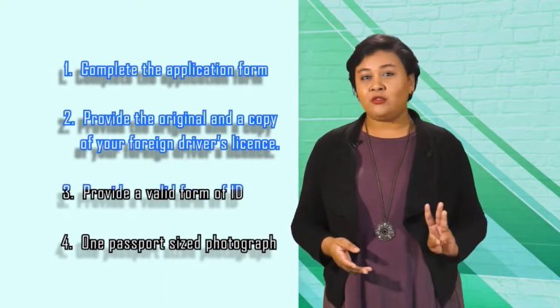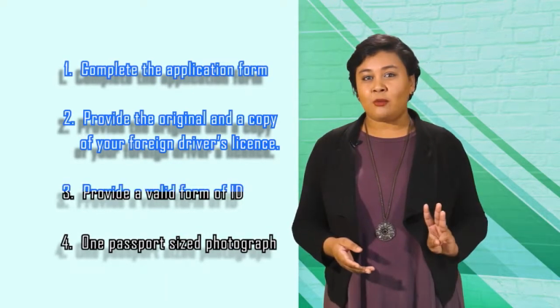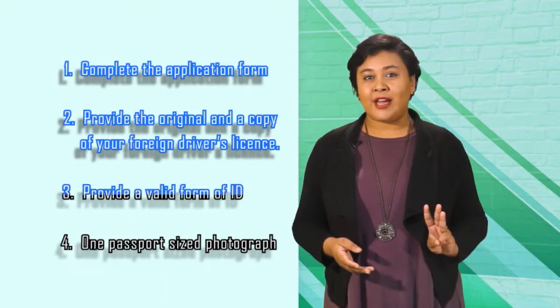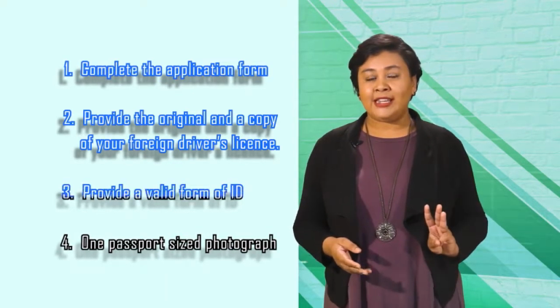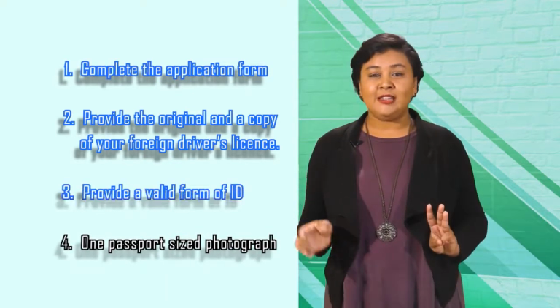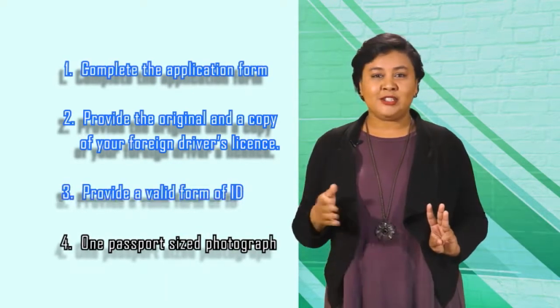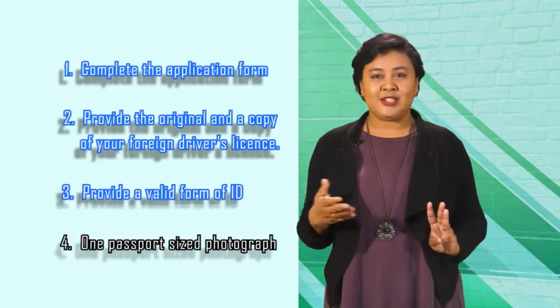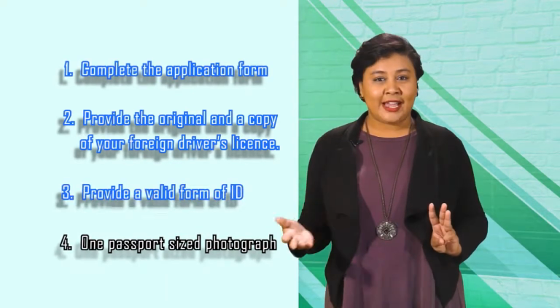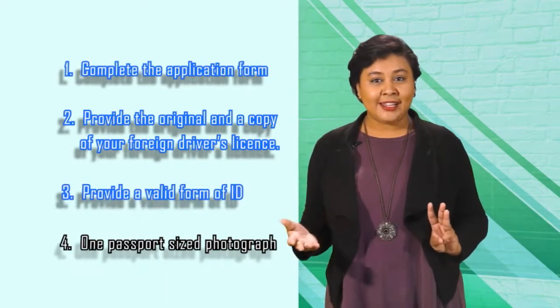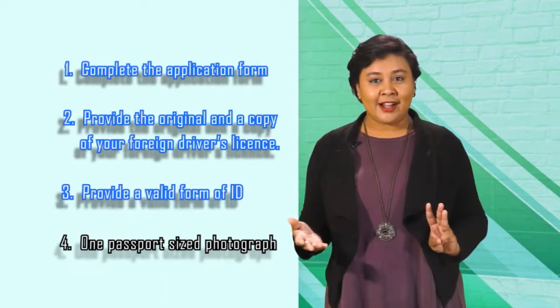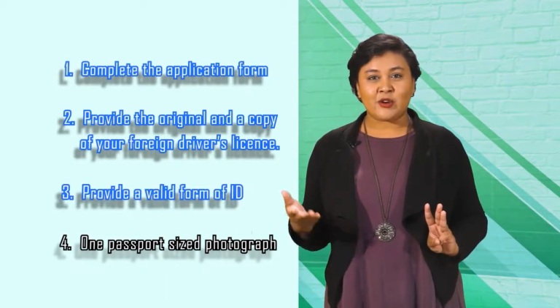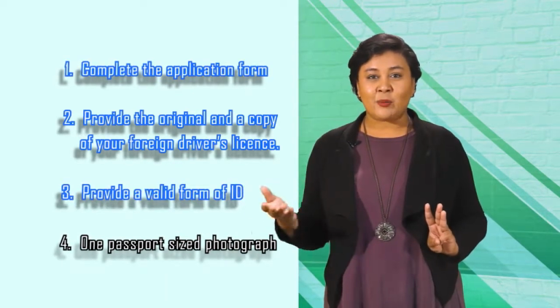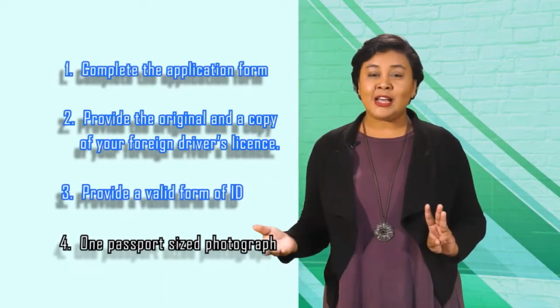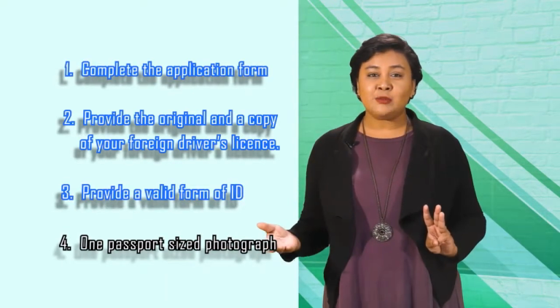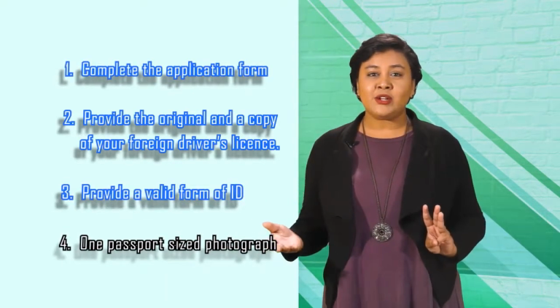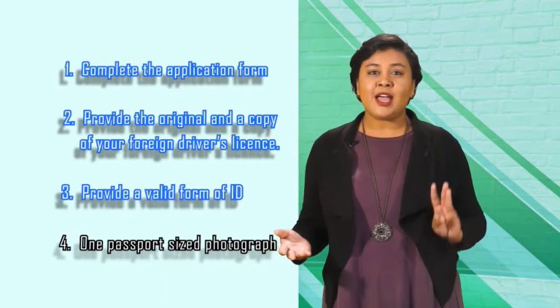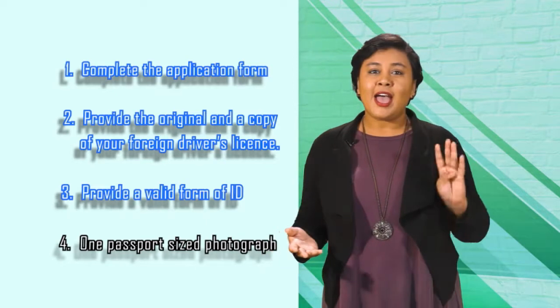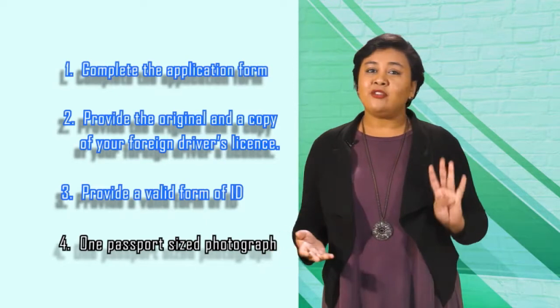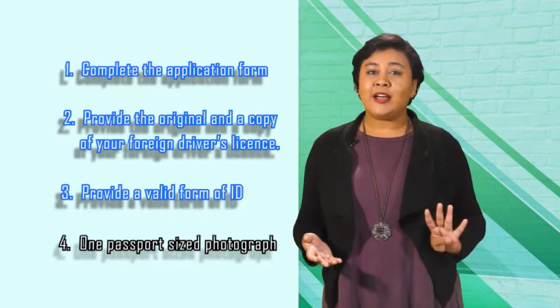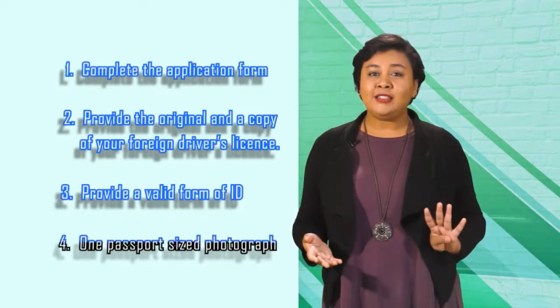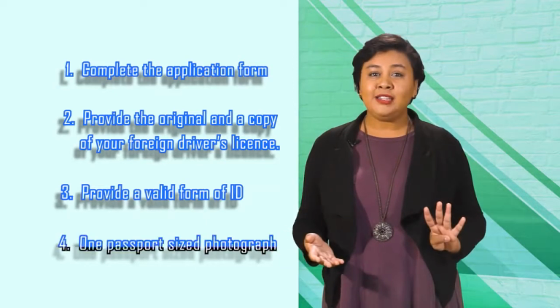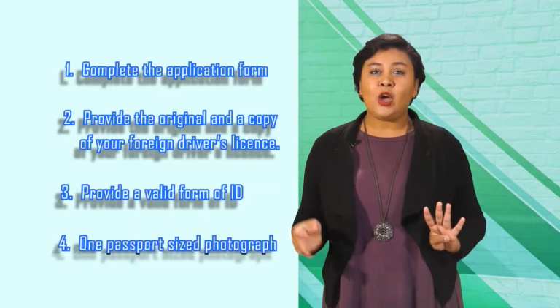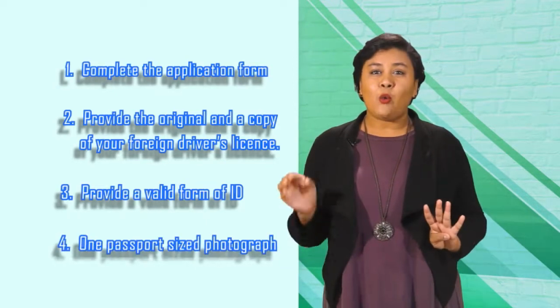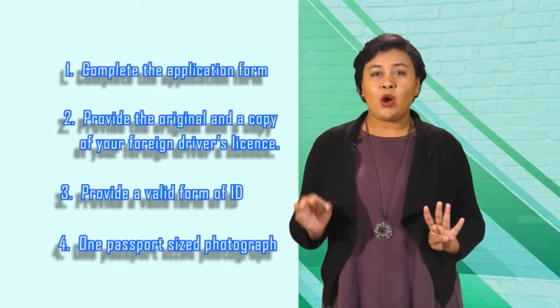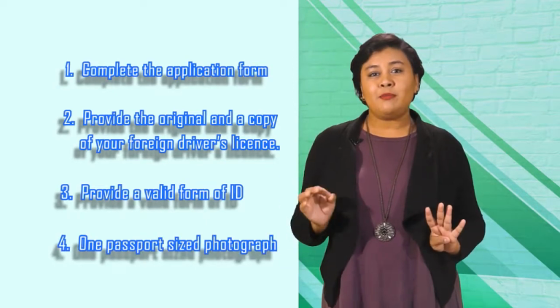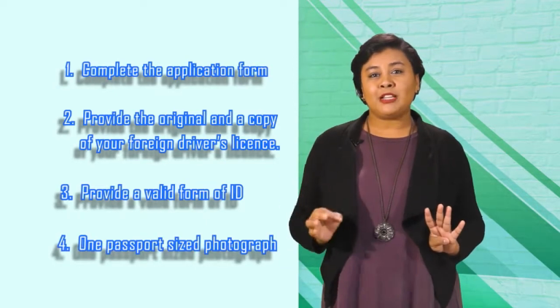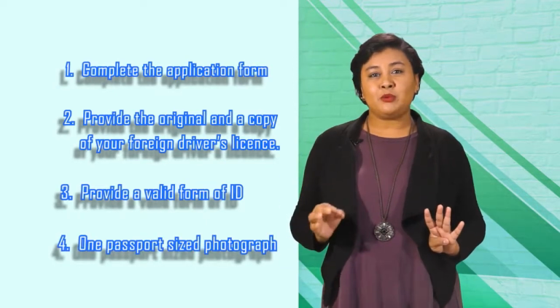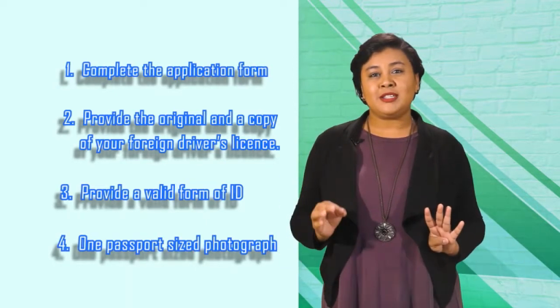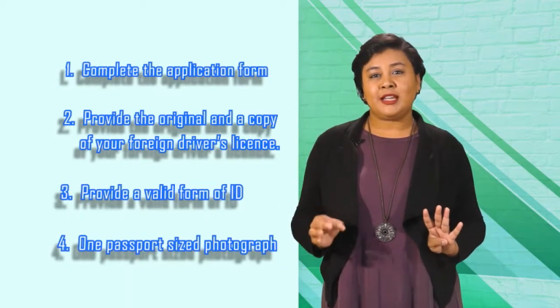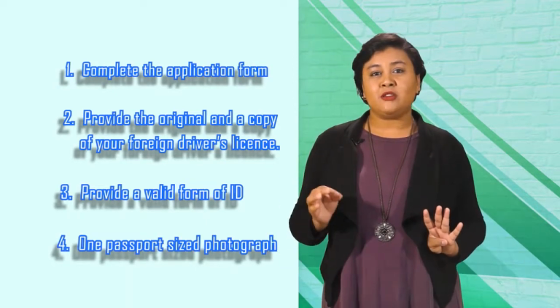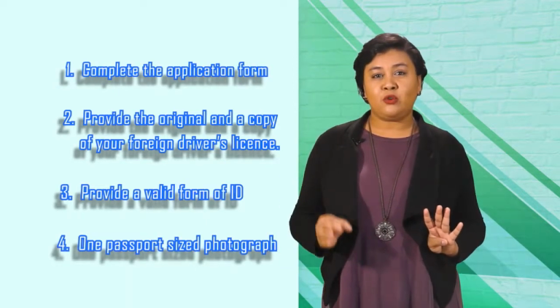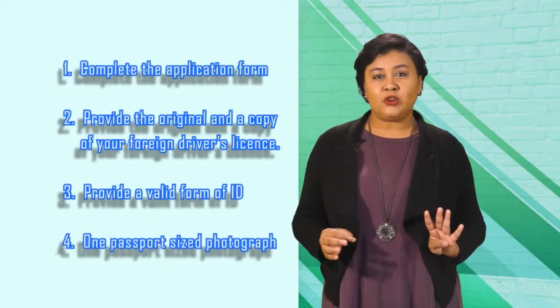You'll also need a valid form of ID, such as an ID card or passport, and finally, one passport-sized photograph.